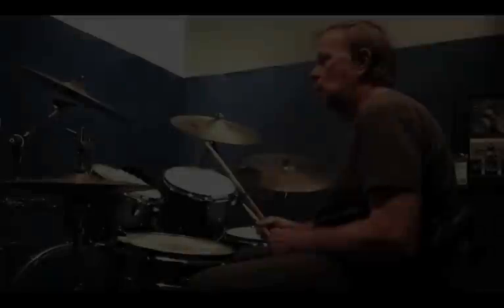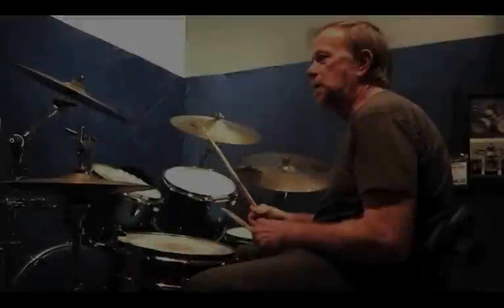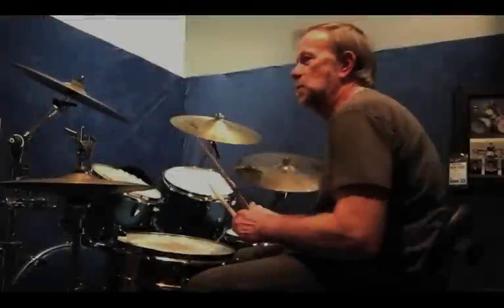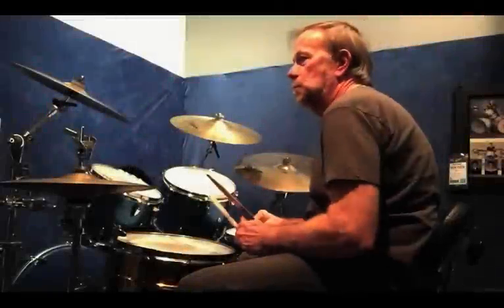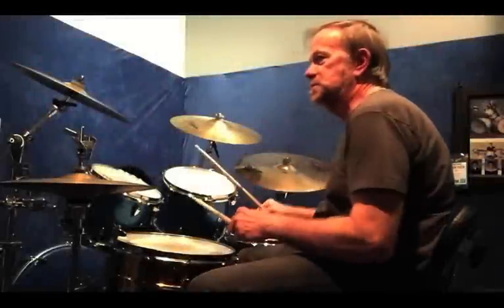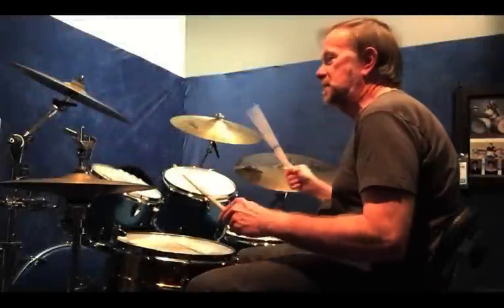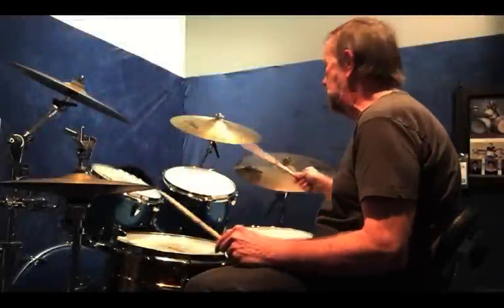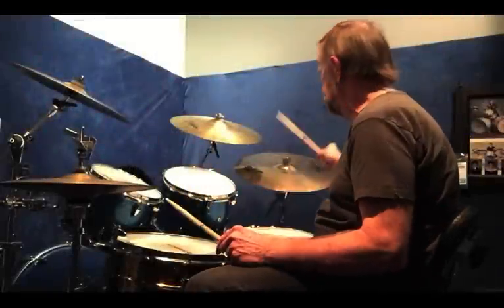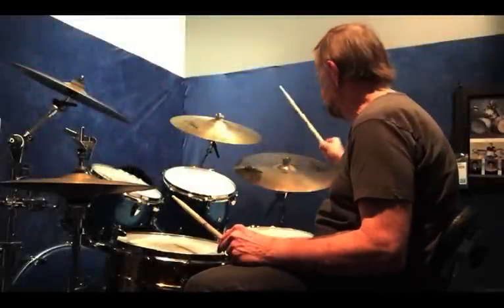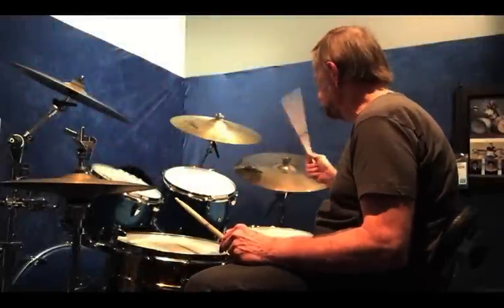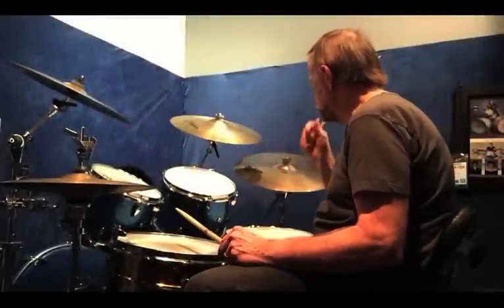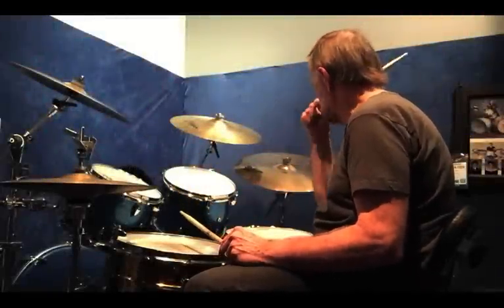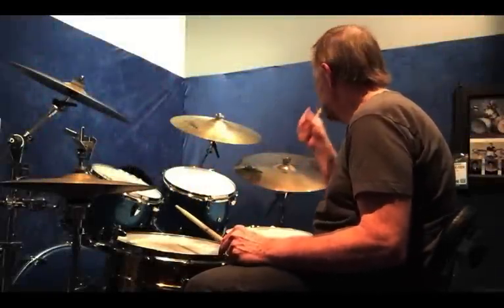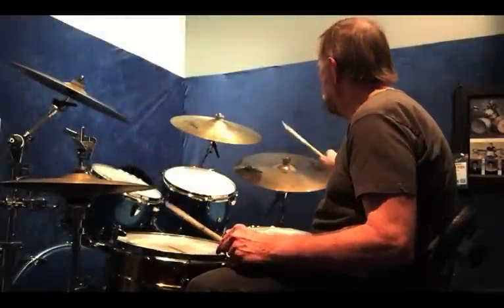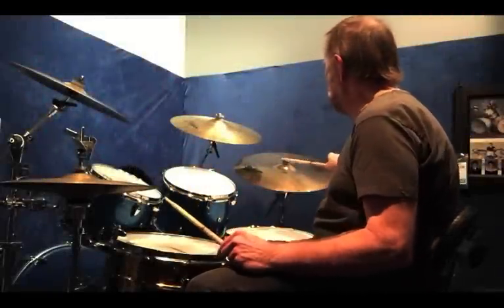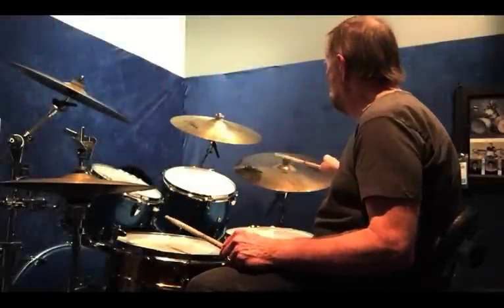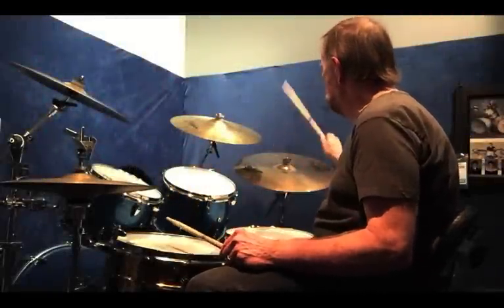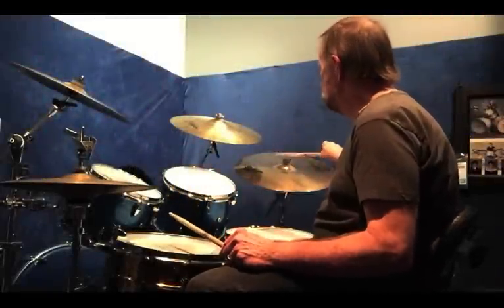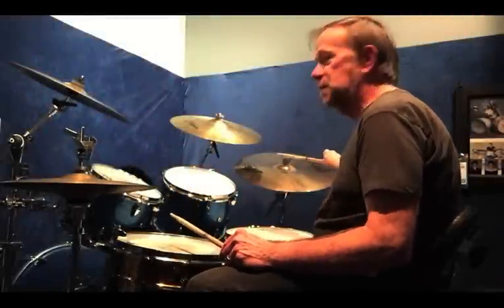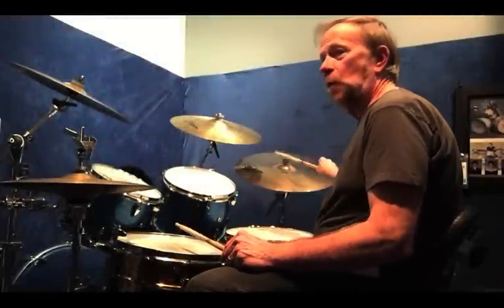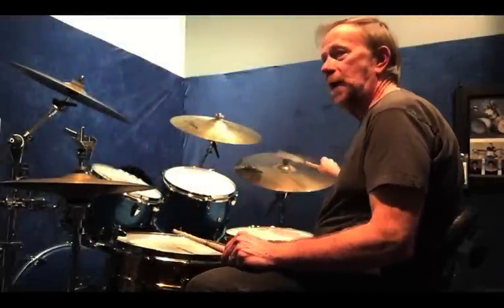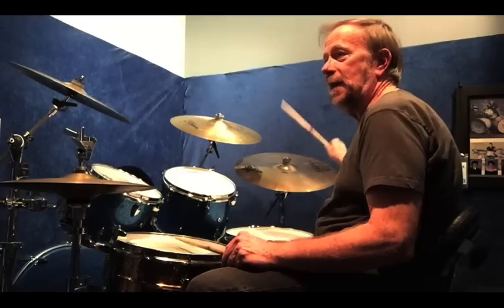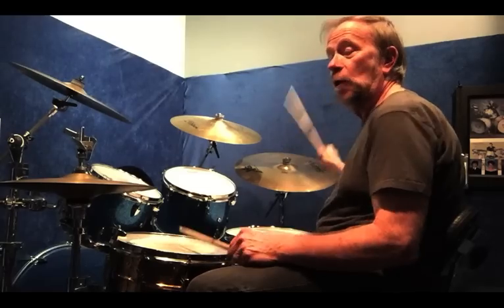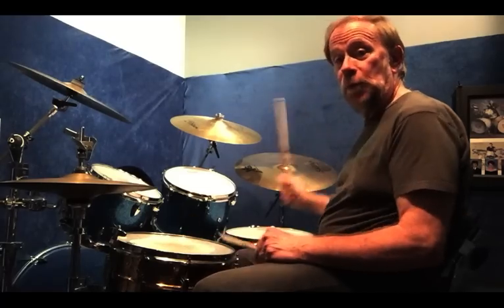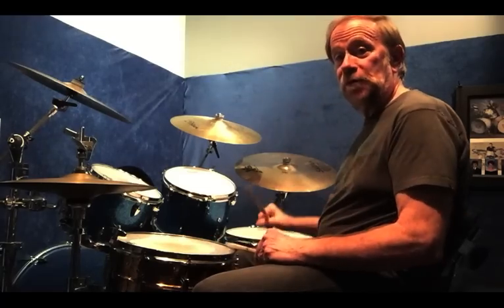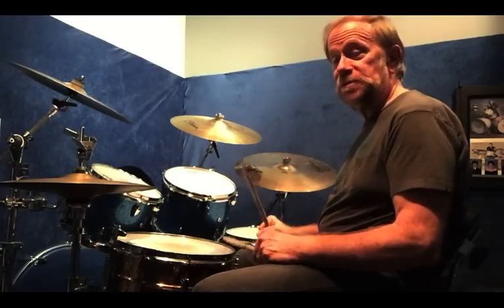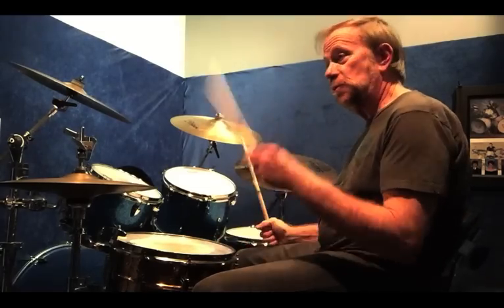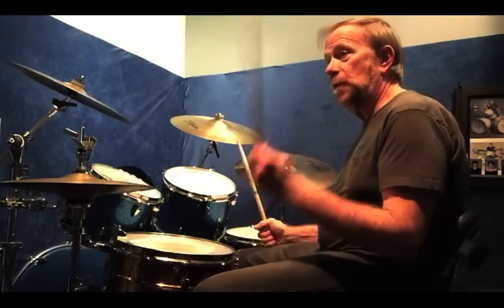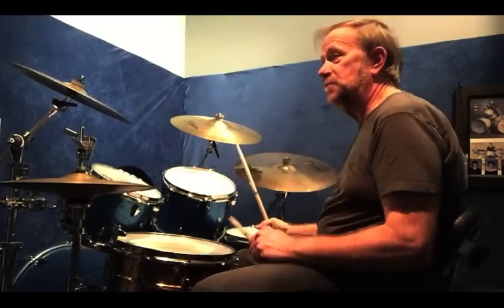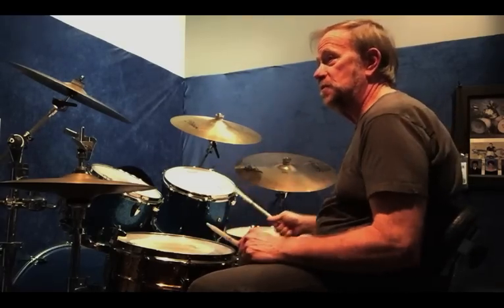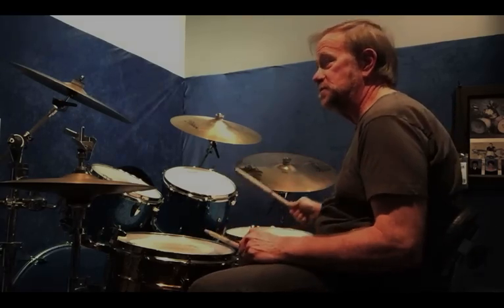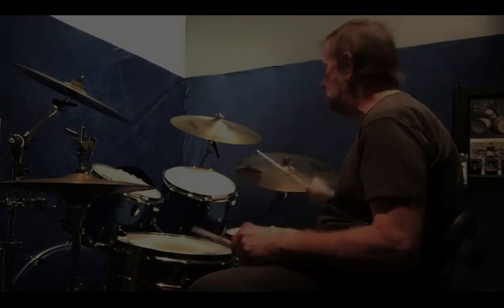Let's take that and apply it to the drum set. For right now I'm just going to keep my right hand on the bell of the cymbal and my left on the snare.